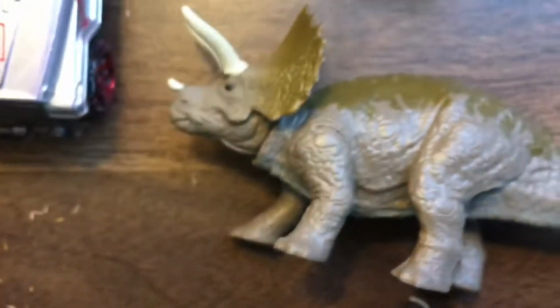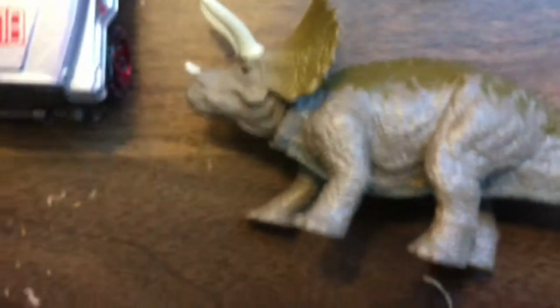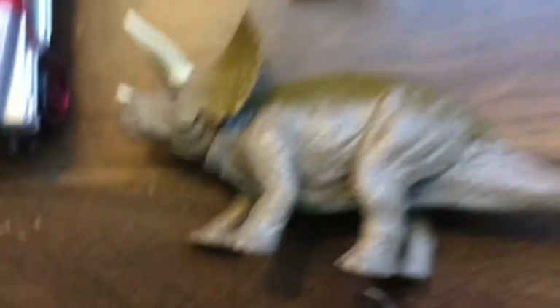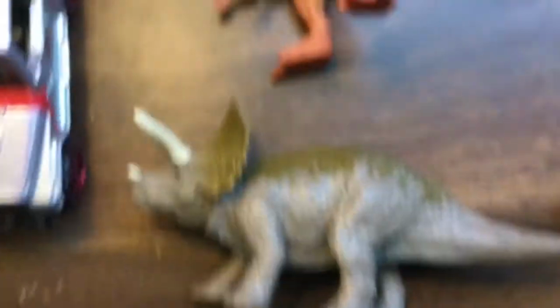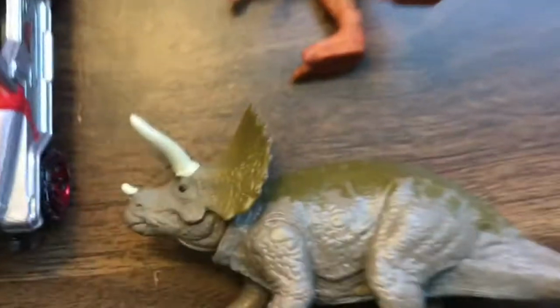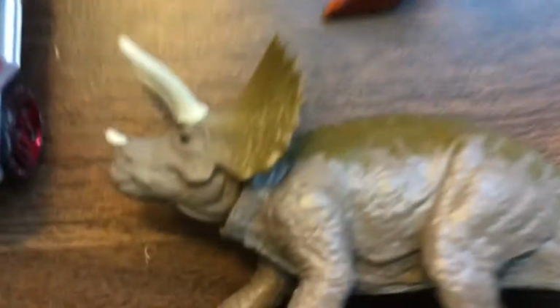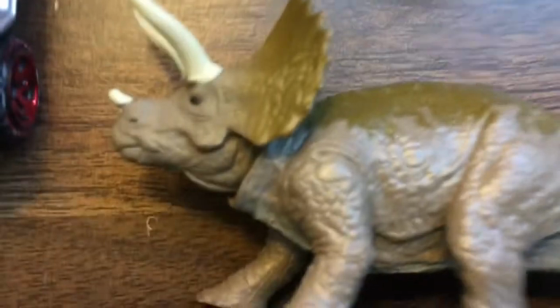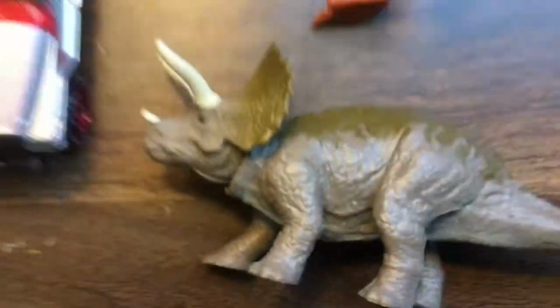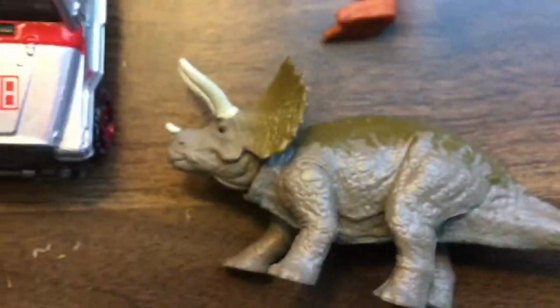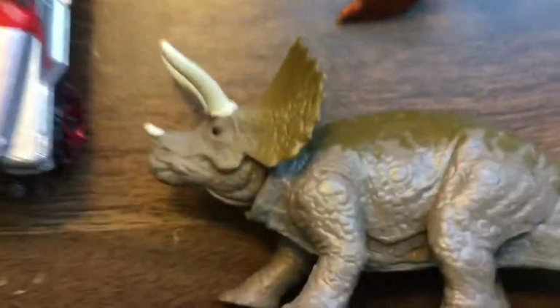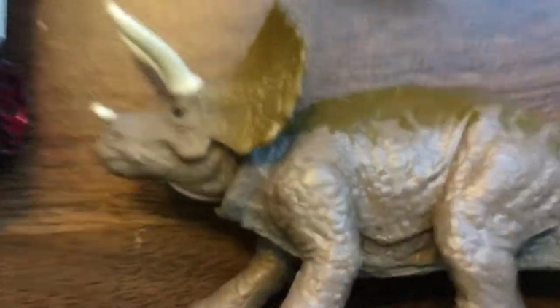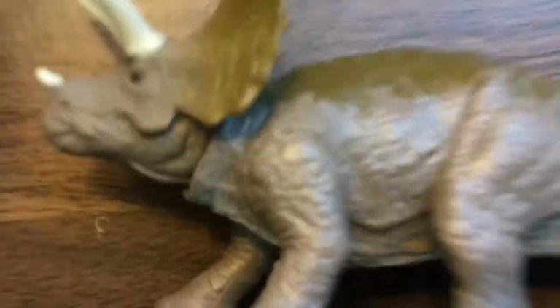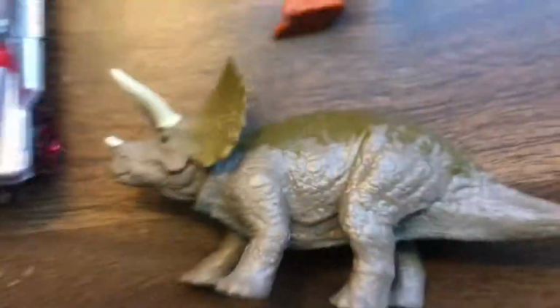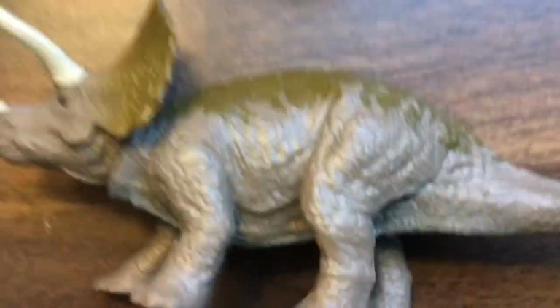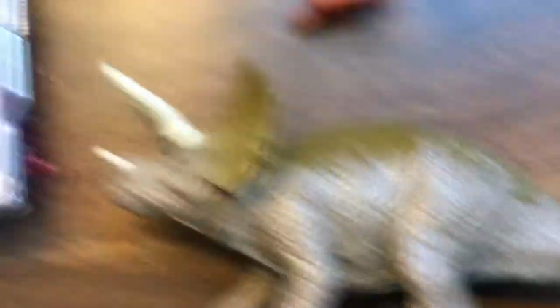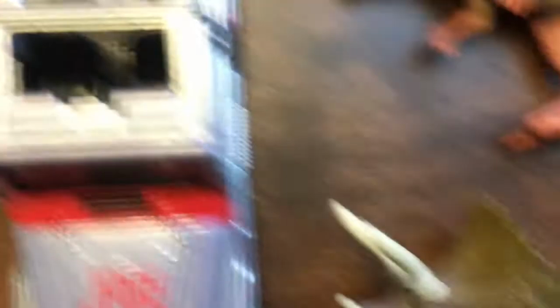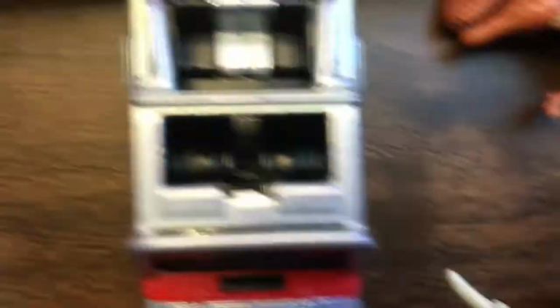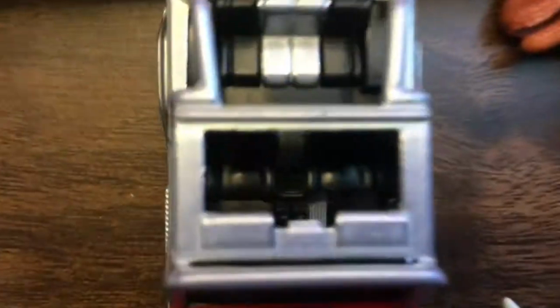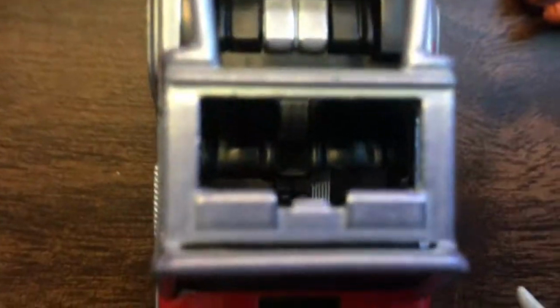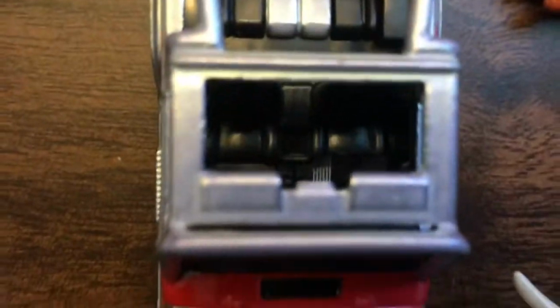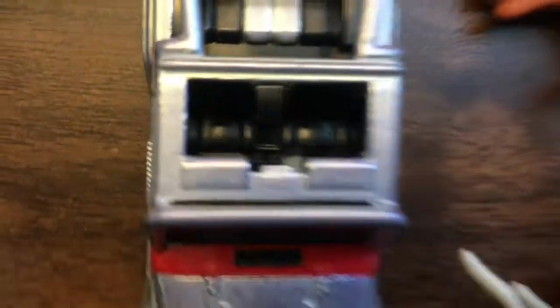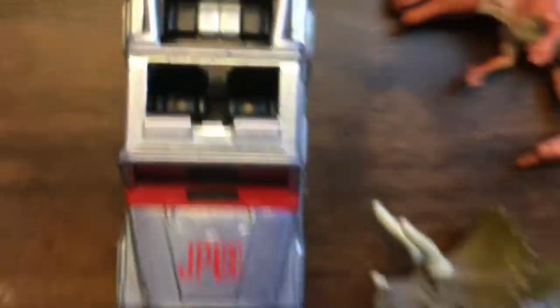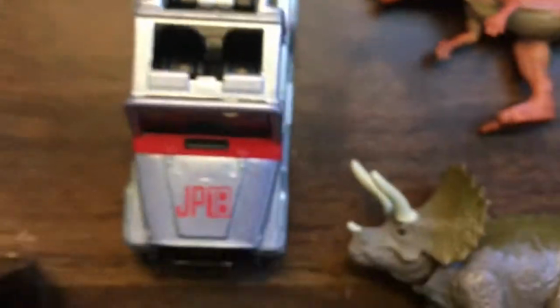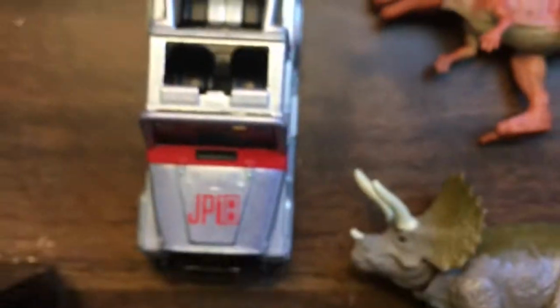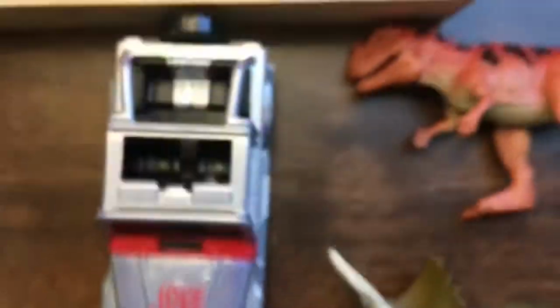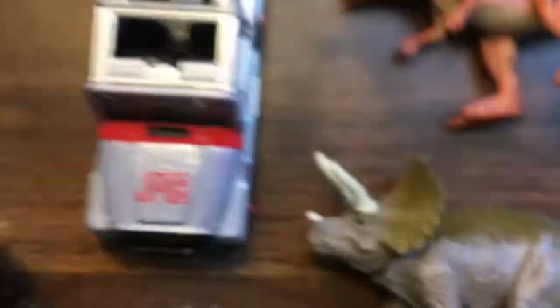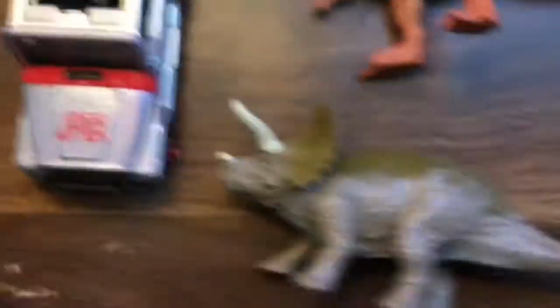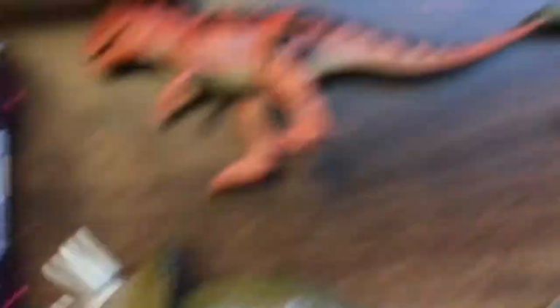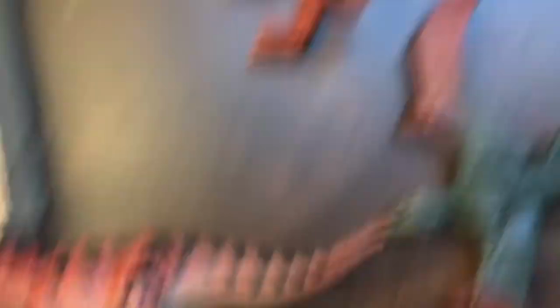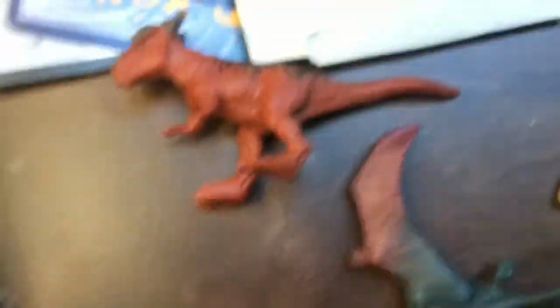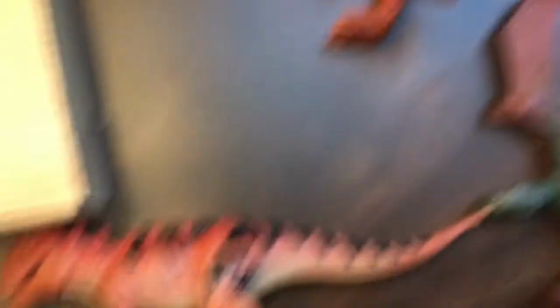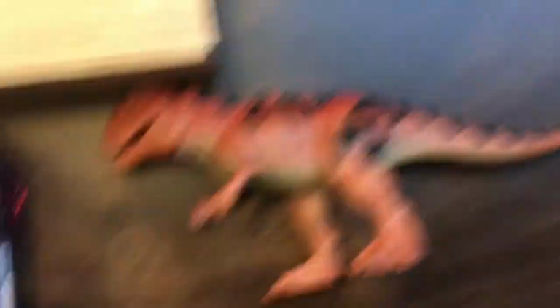This is the Triceratops; he moves his head. This is a Jurassic Park Jeep — pretty nice.